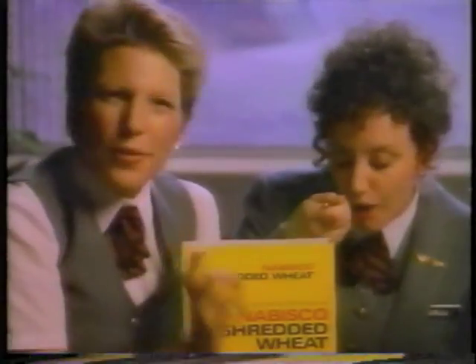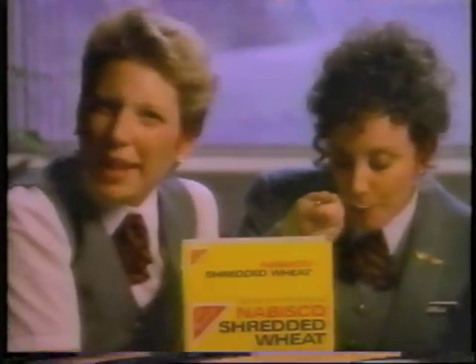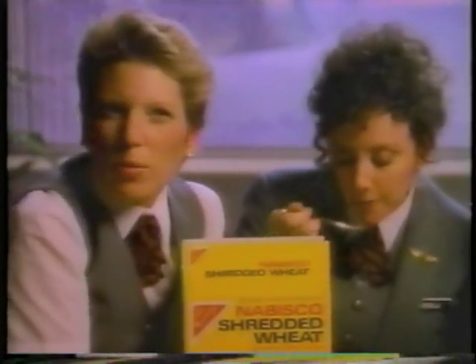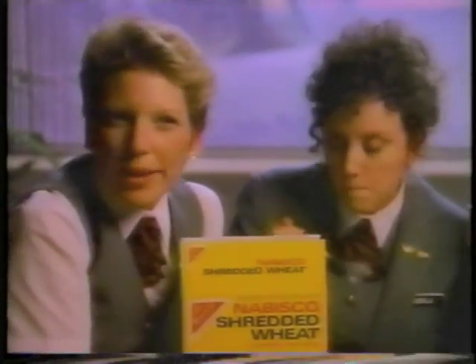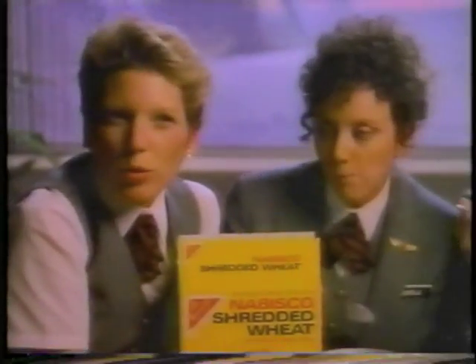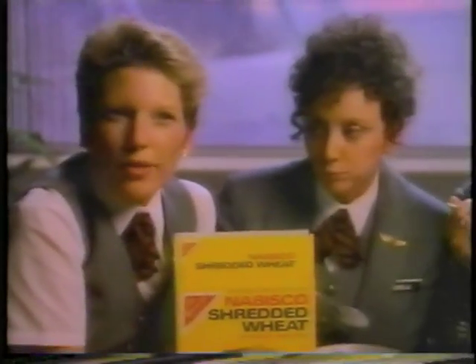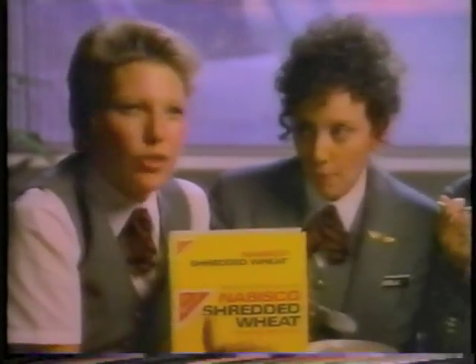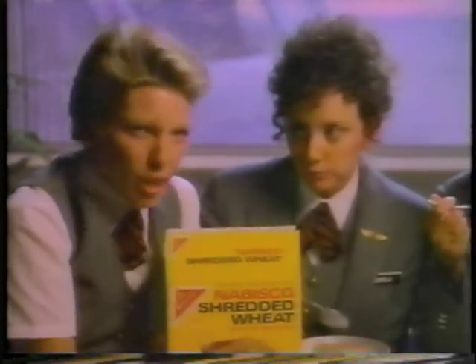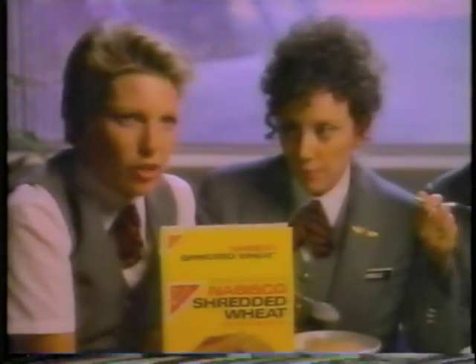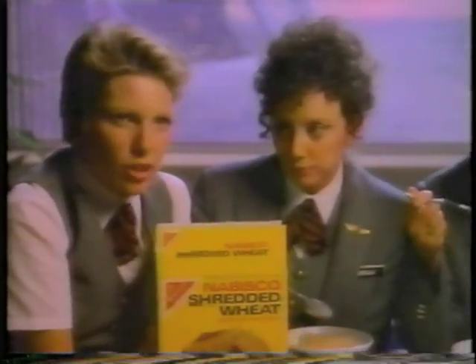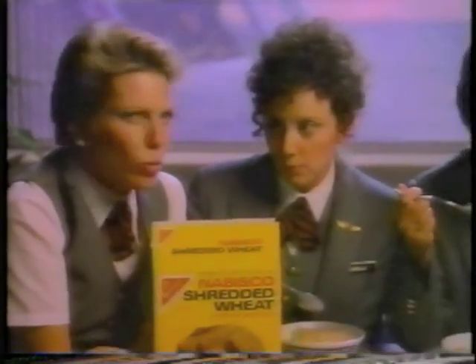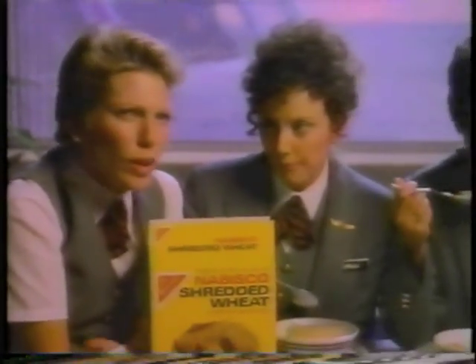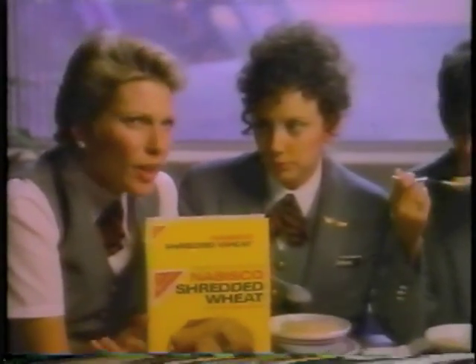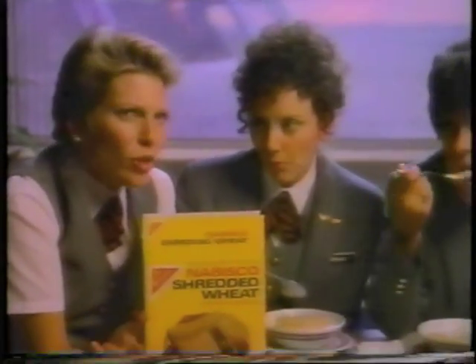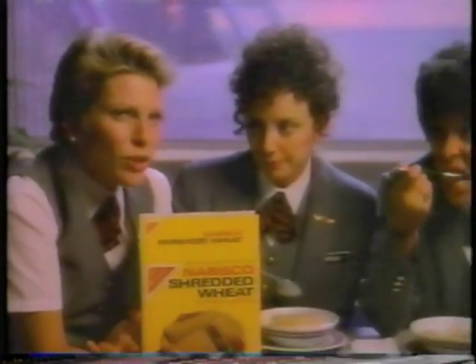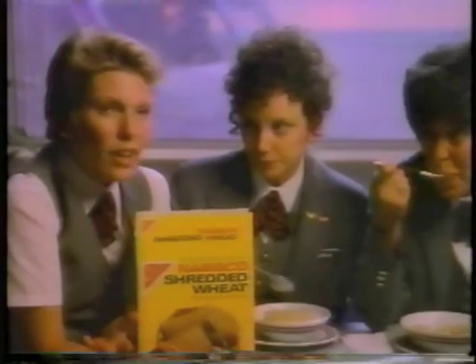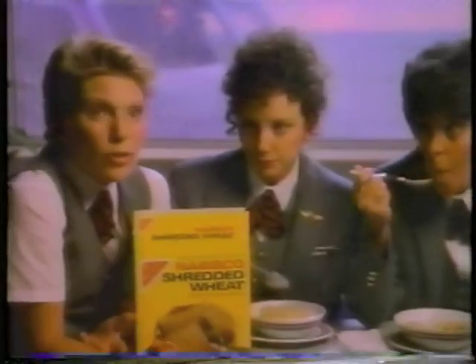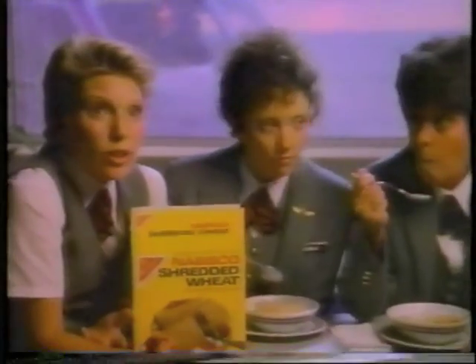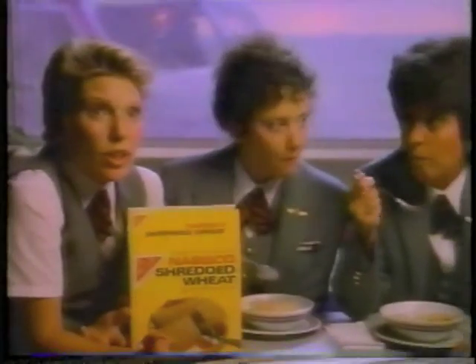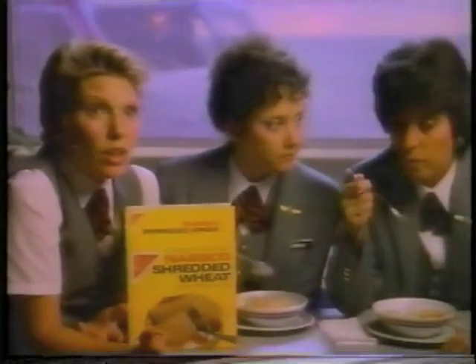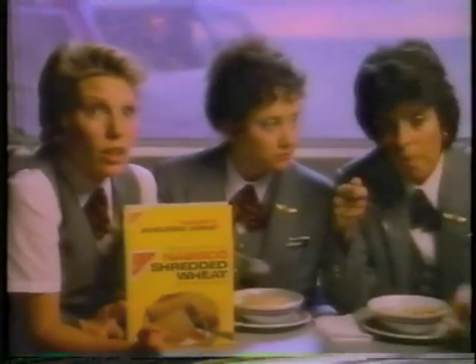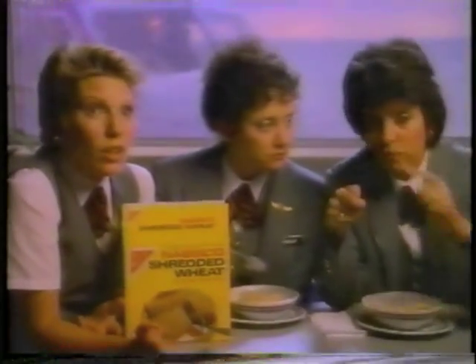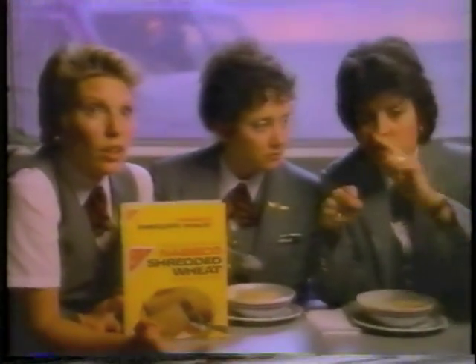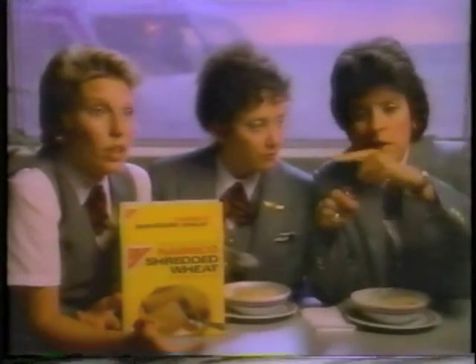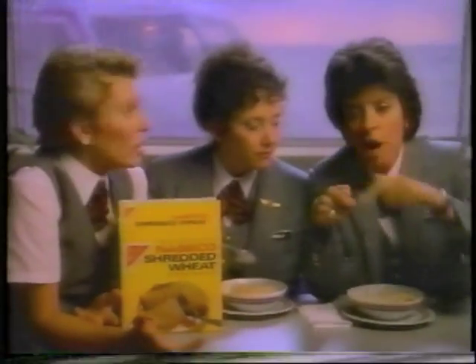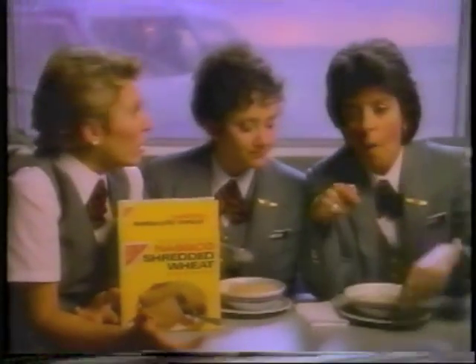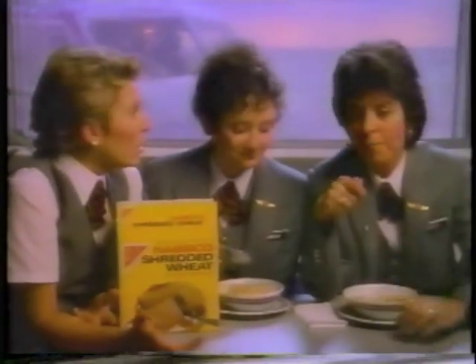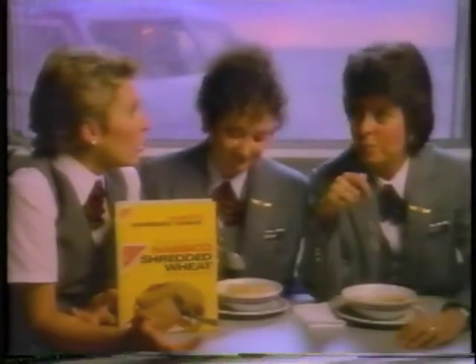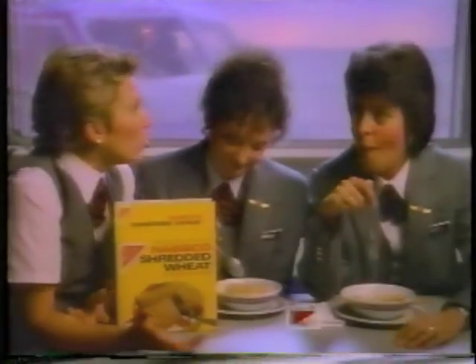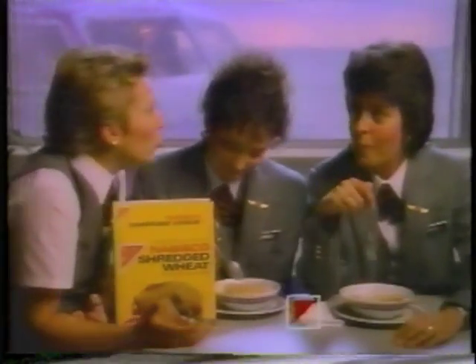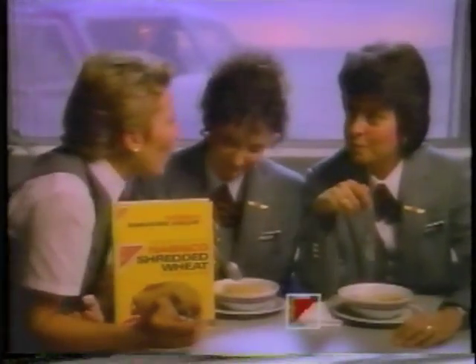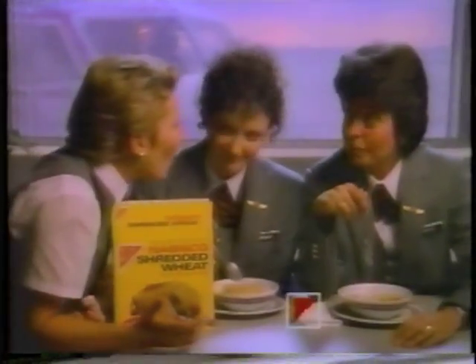If they microwave it in Texas, what do they do in California? They can it. Nabisco.